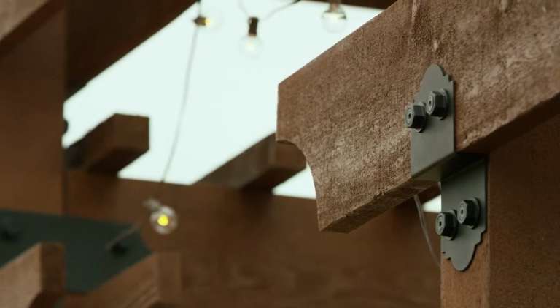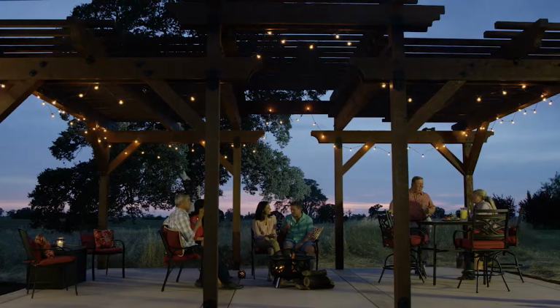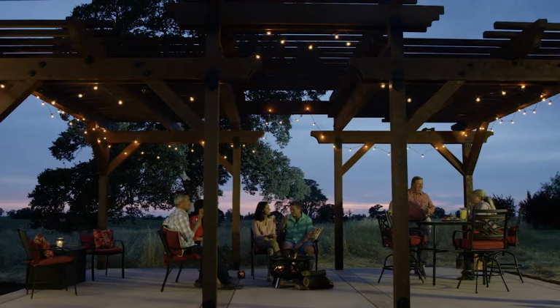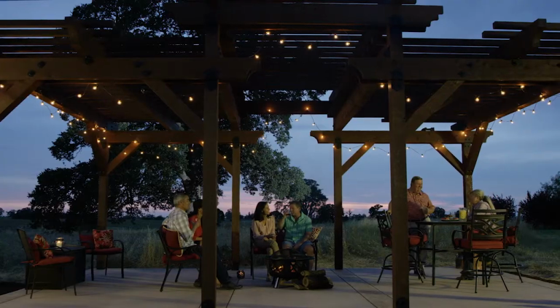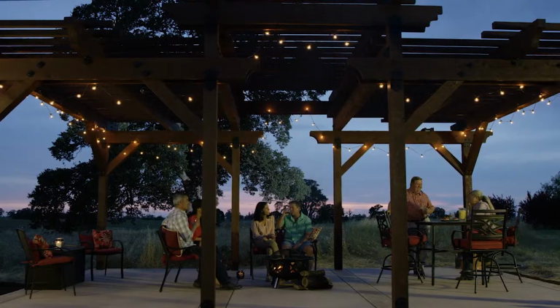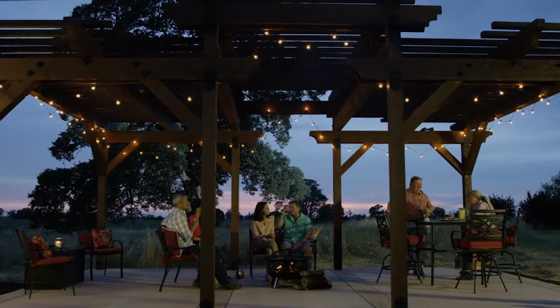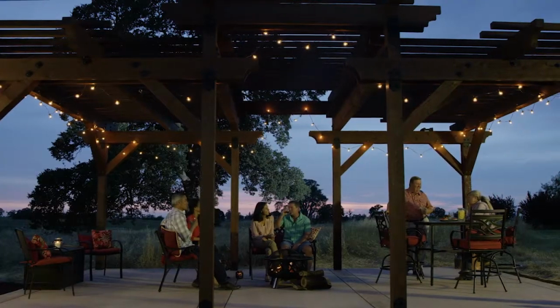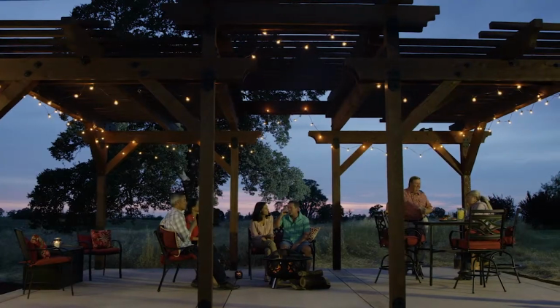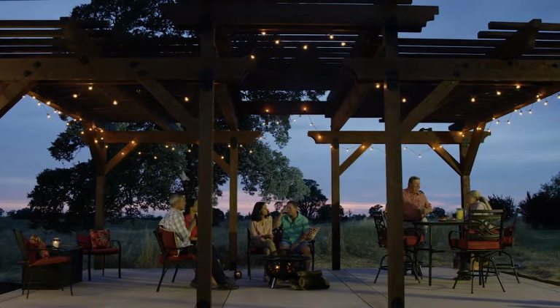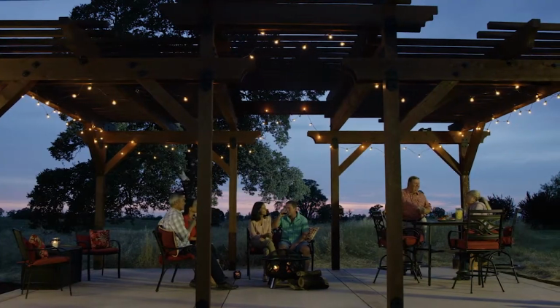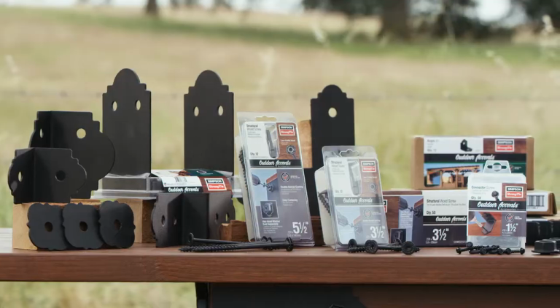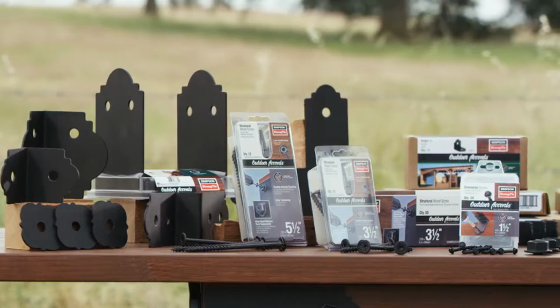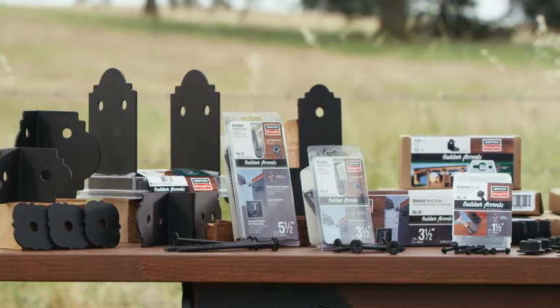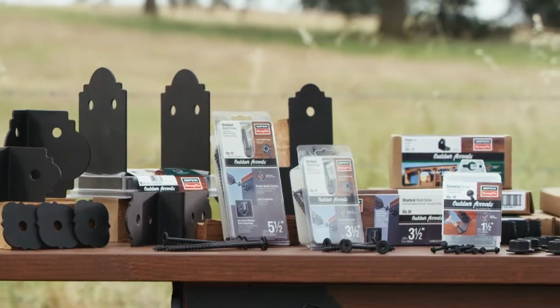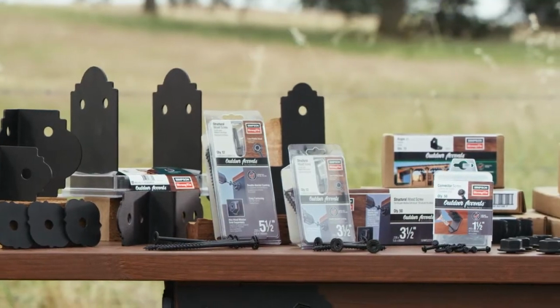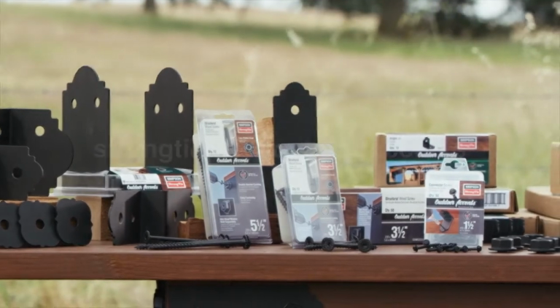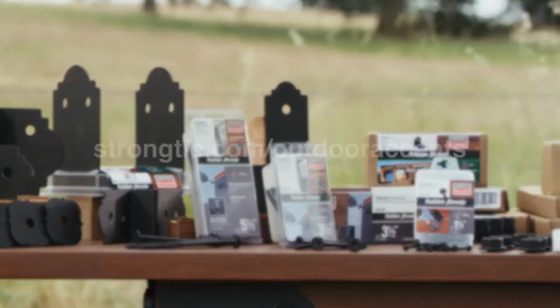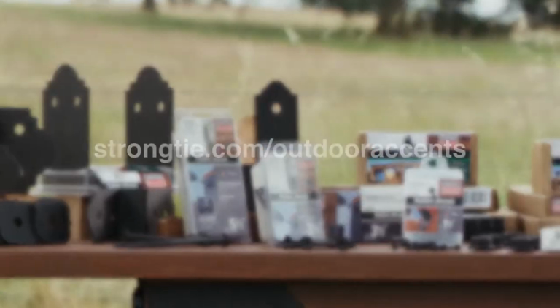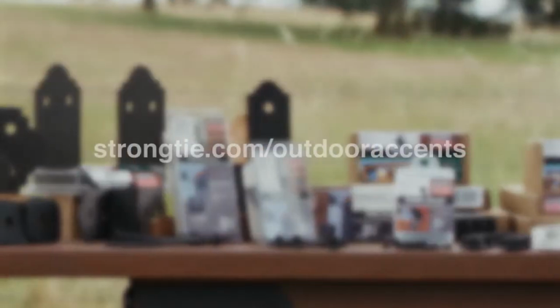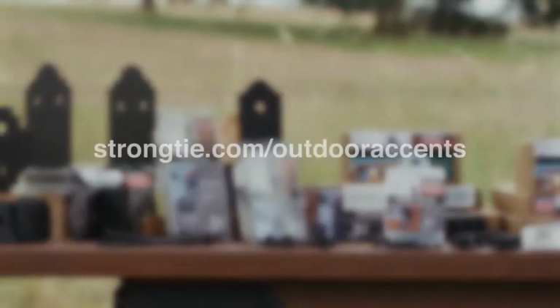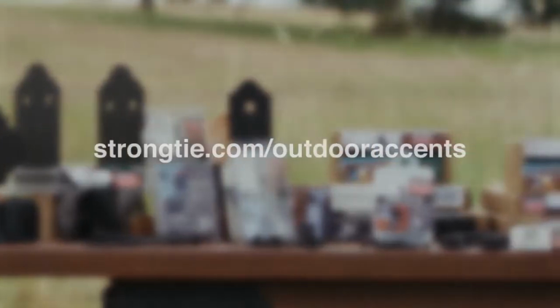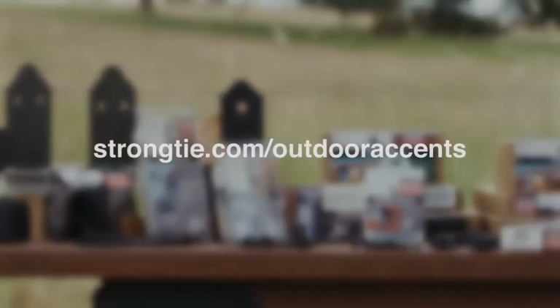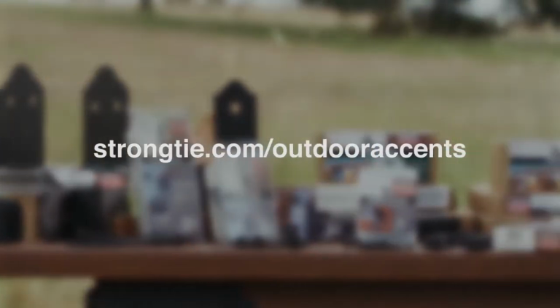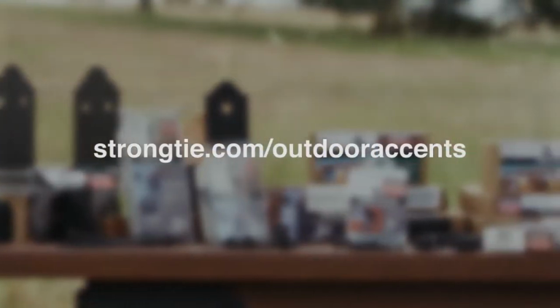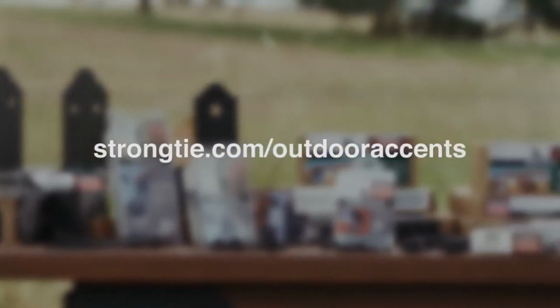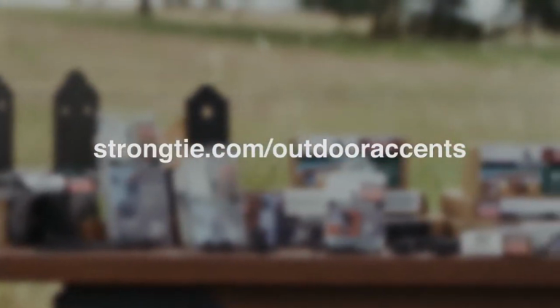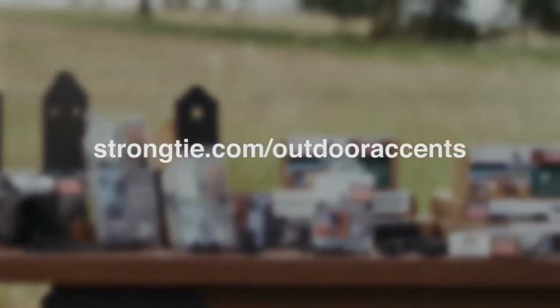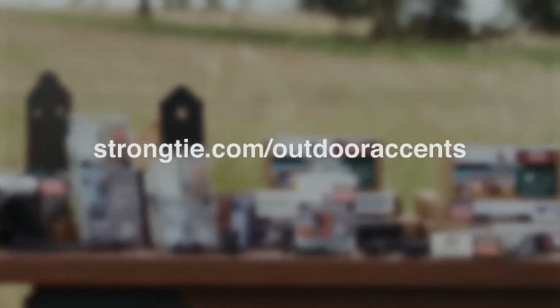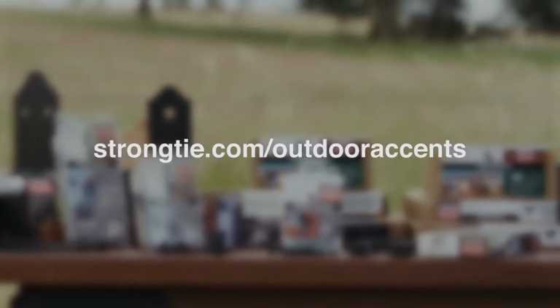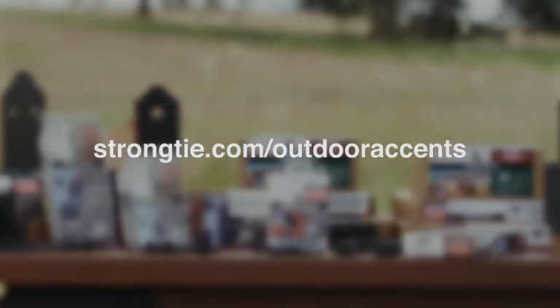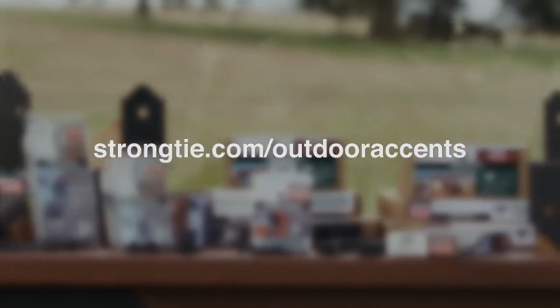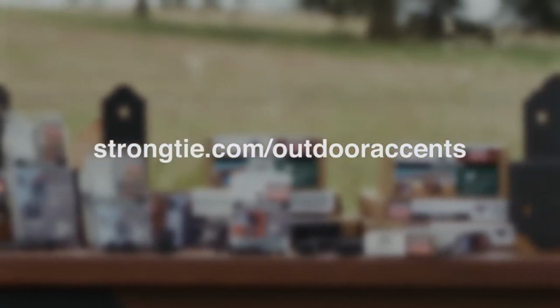For more information, visit Strongtie.com/OutdoorAccents.